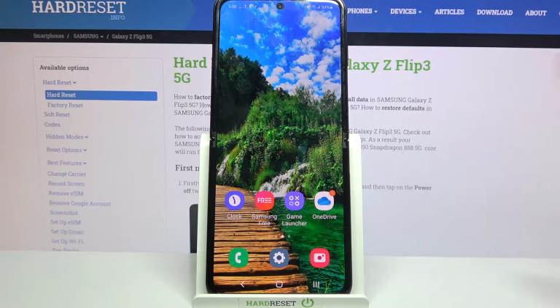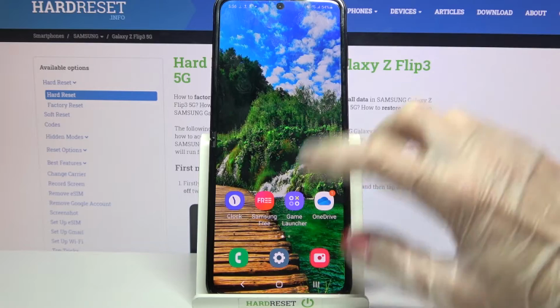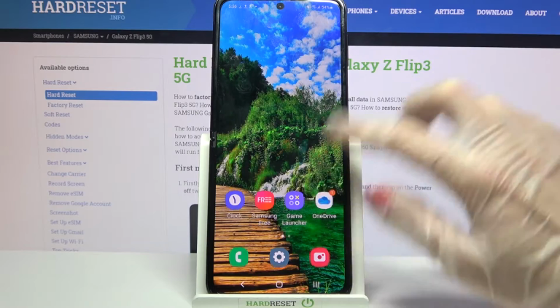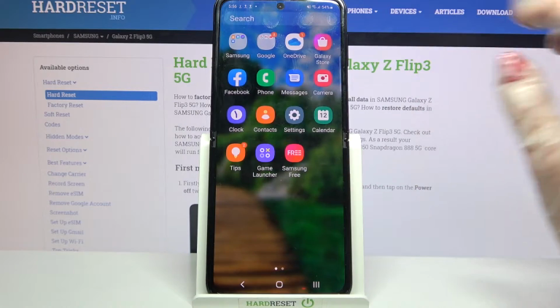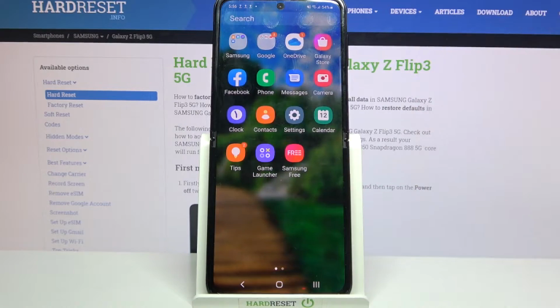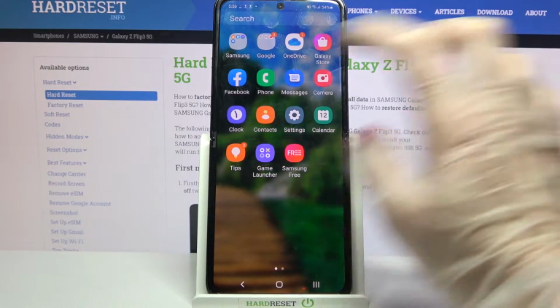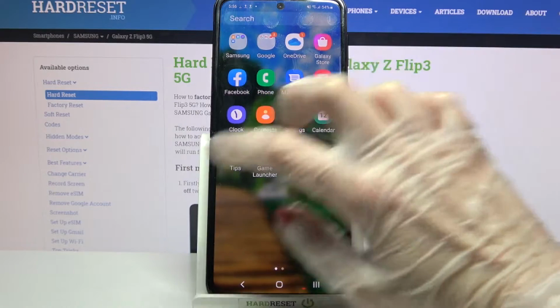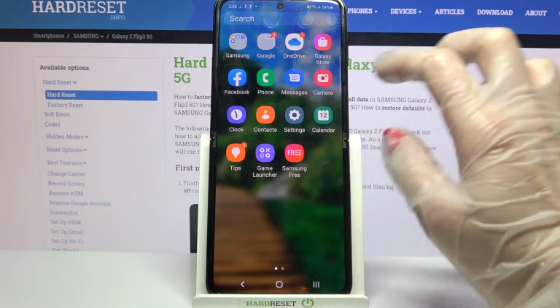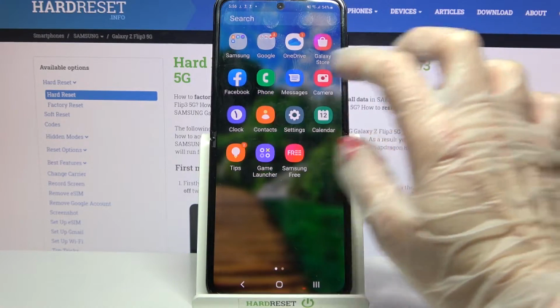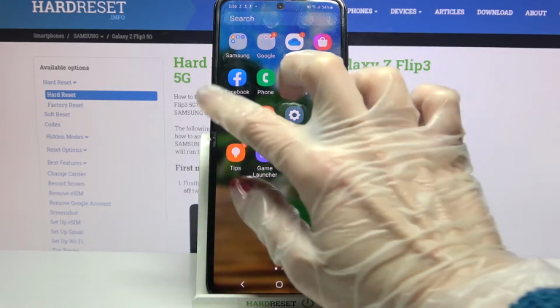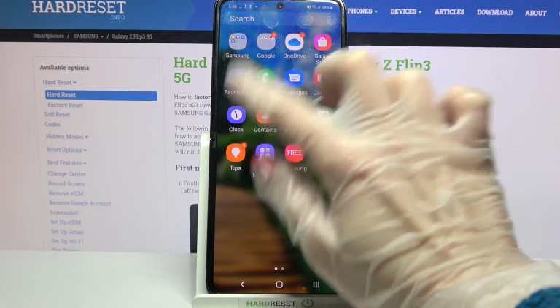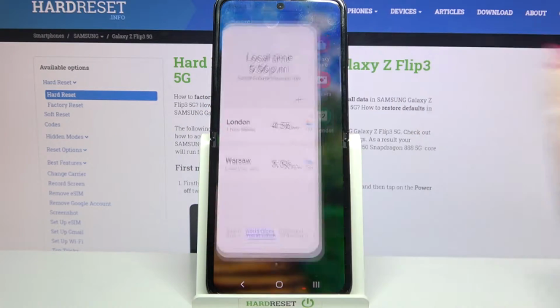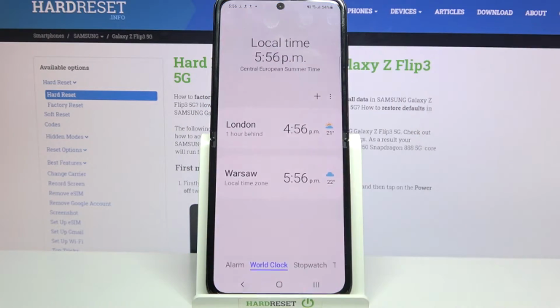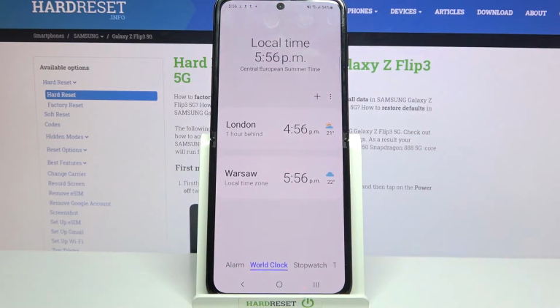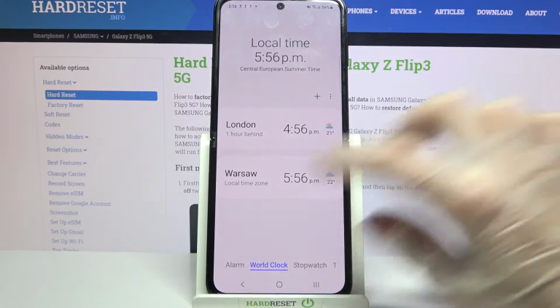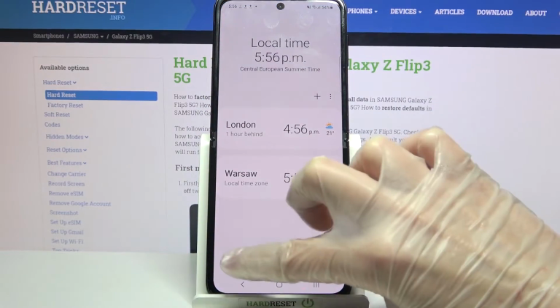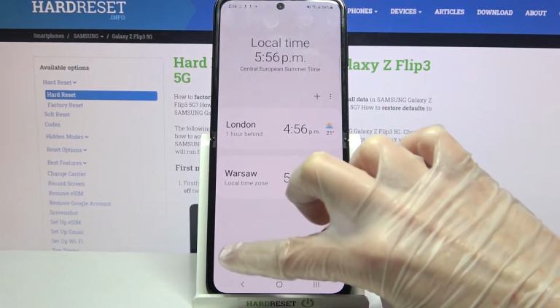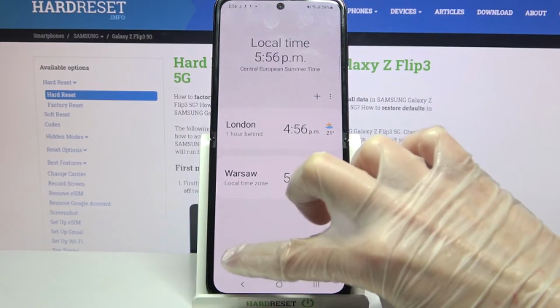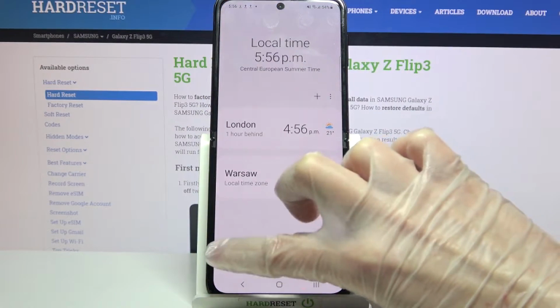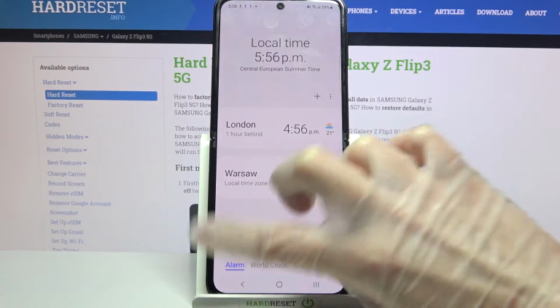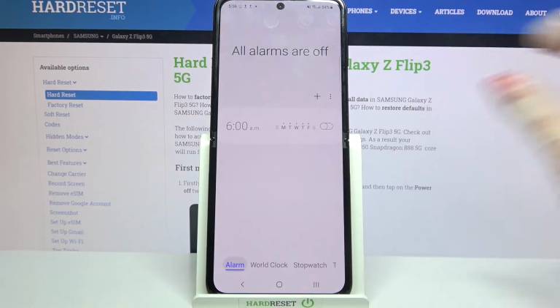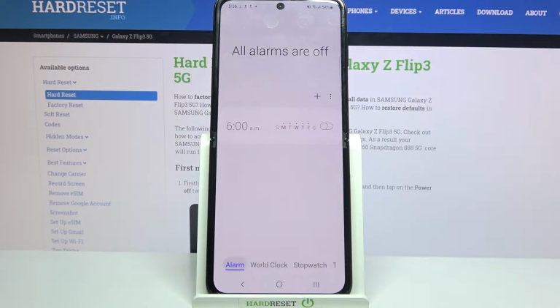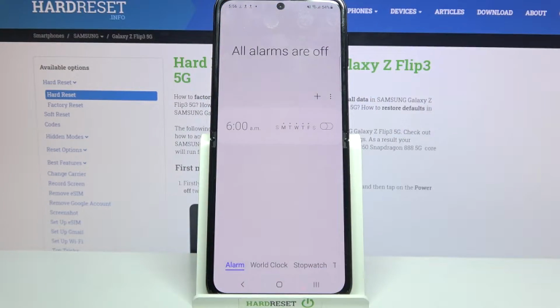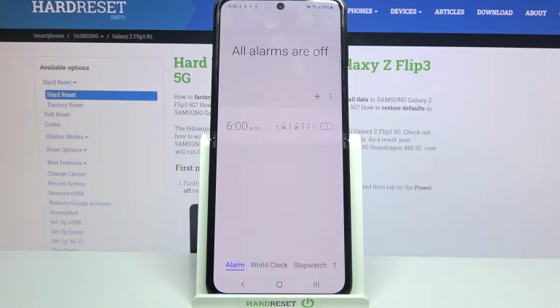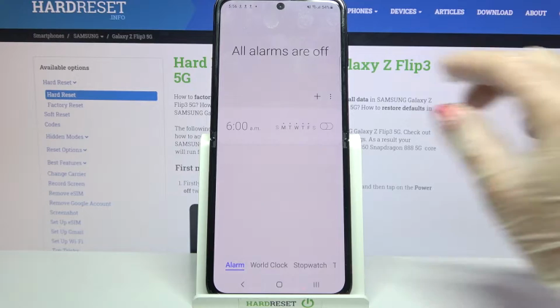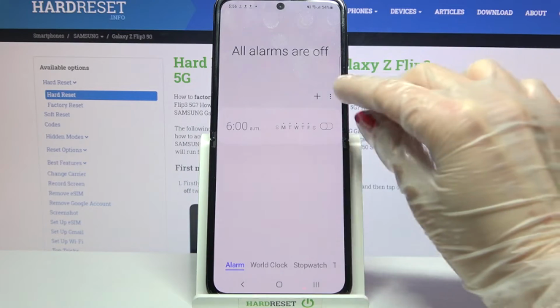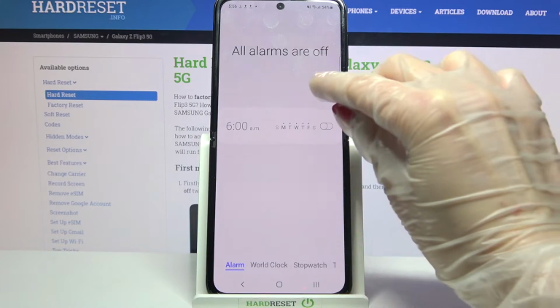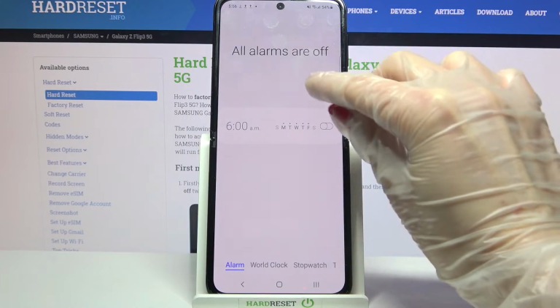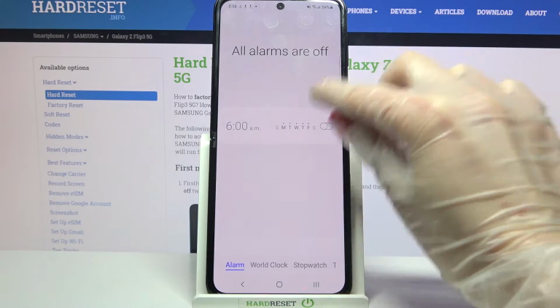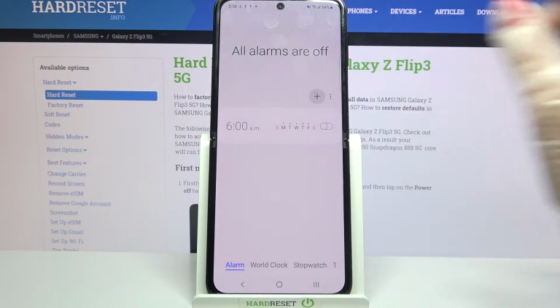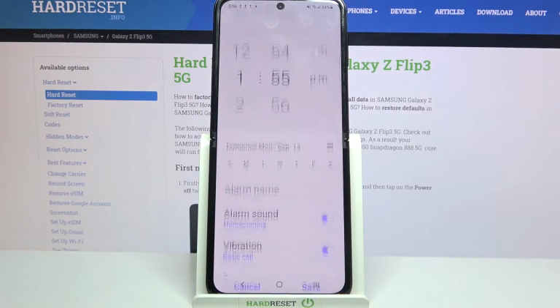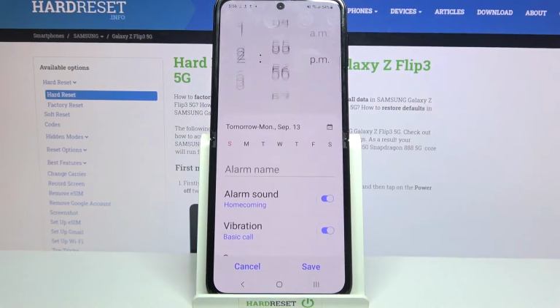First of all you need to find the Clock app and tap on it. Now select Alarm at the bottom left corner and click on this plus icon.